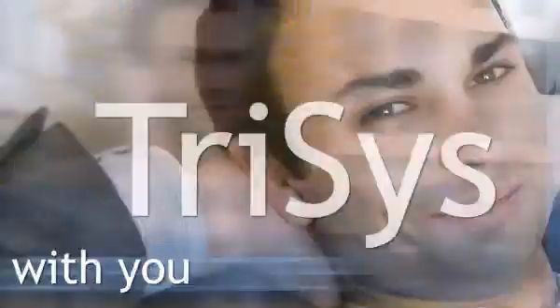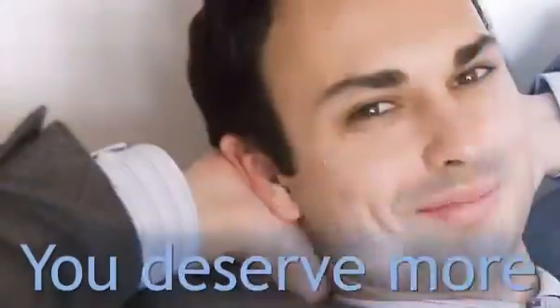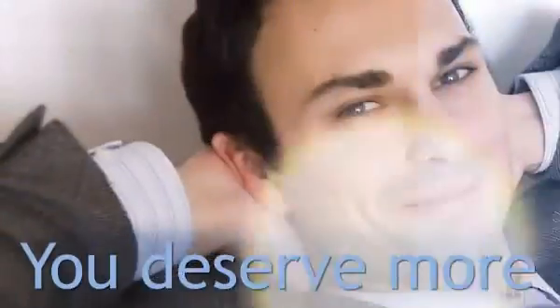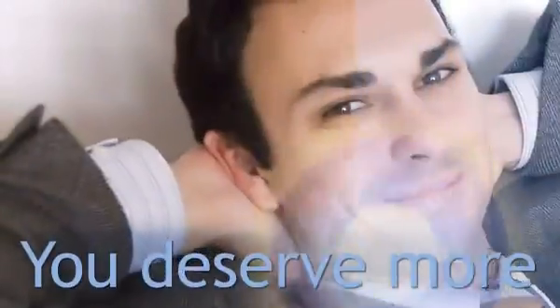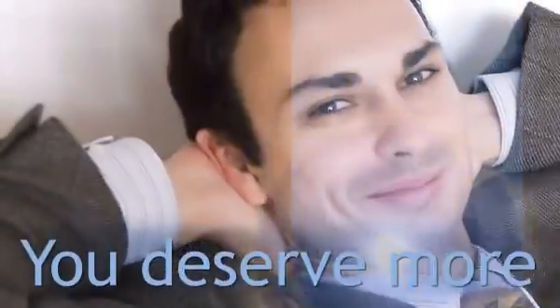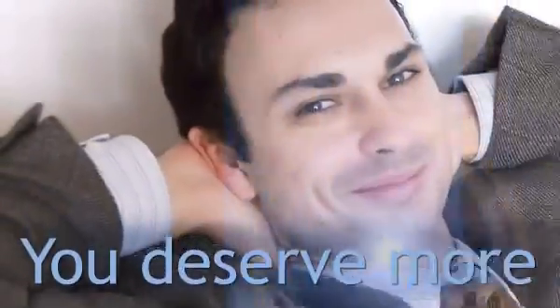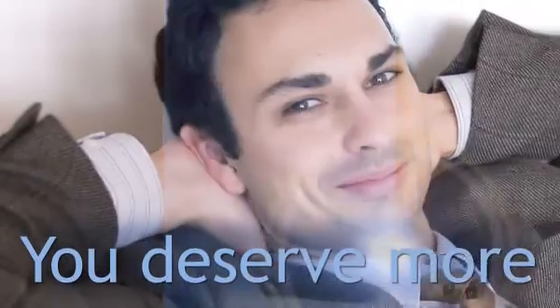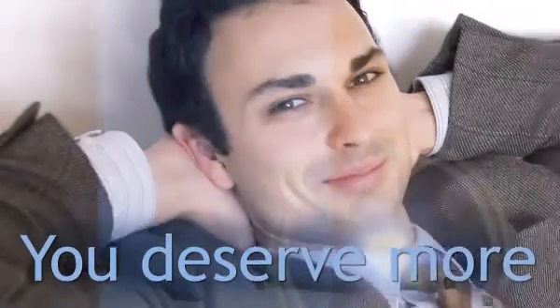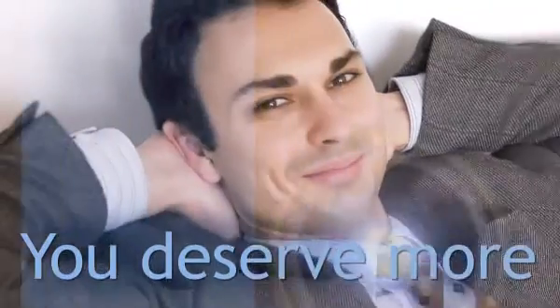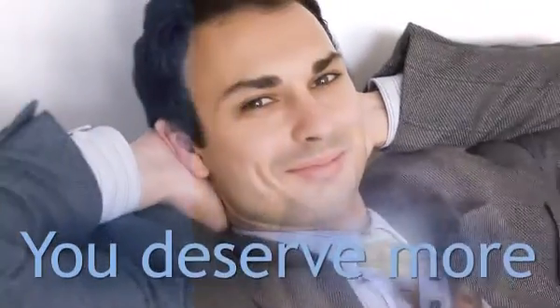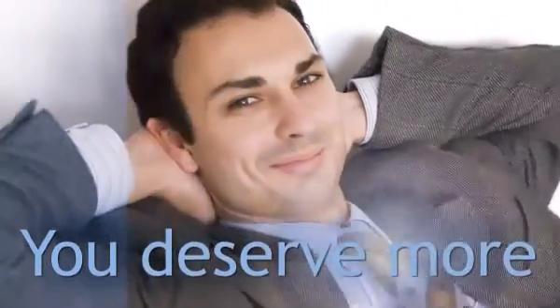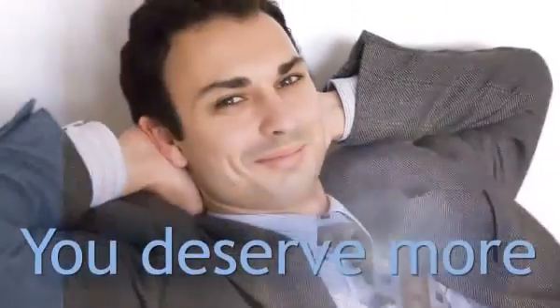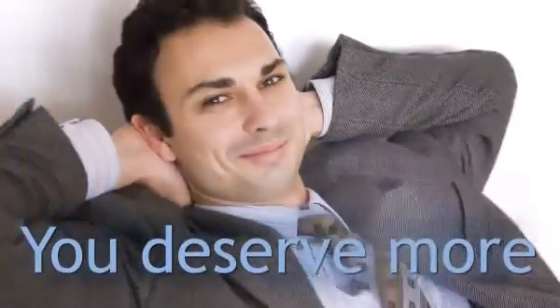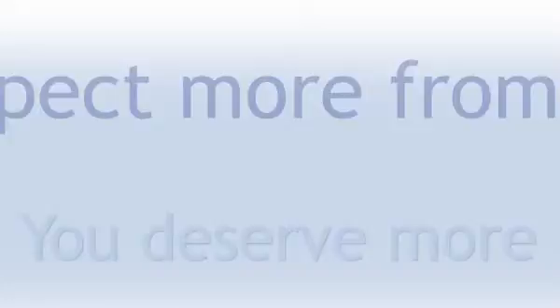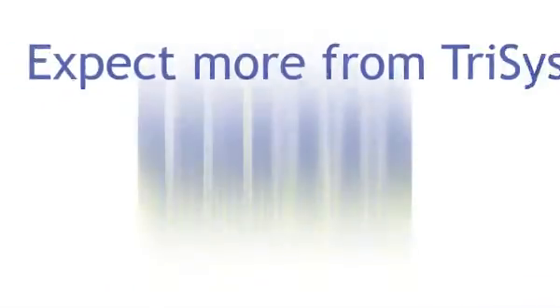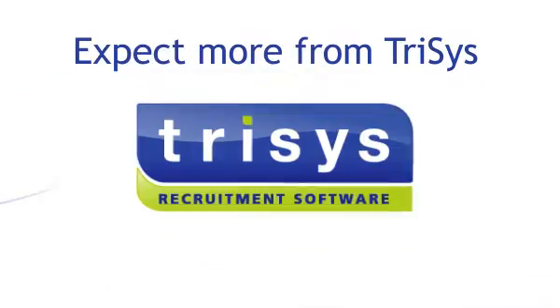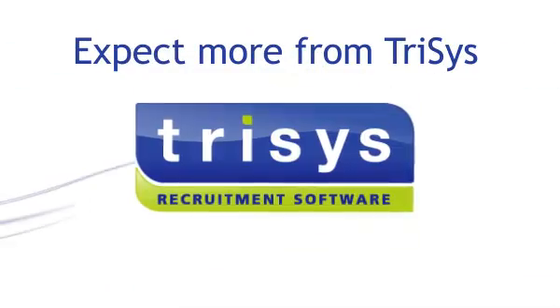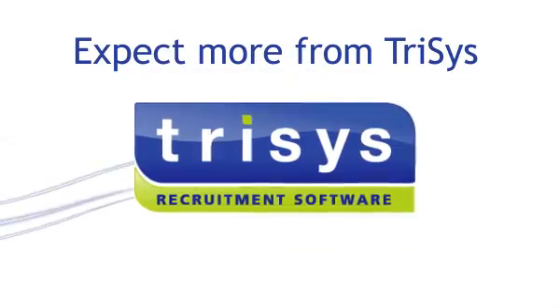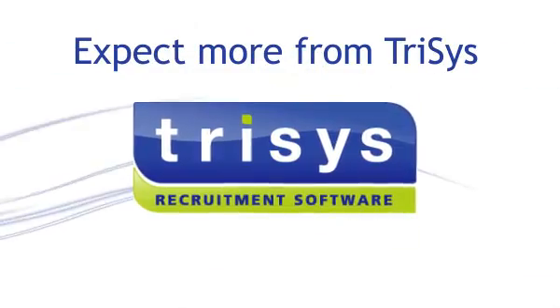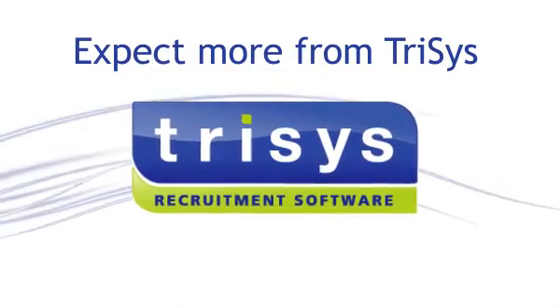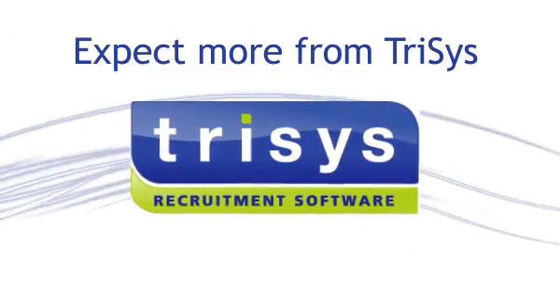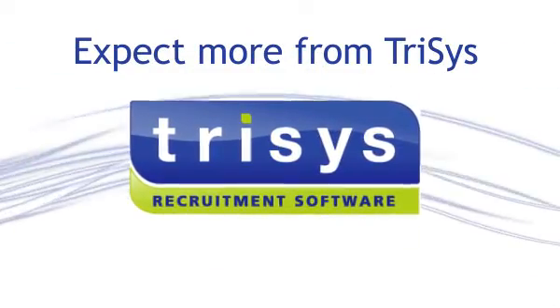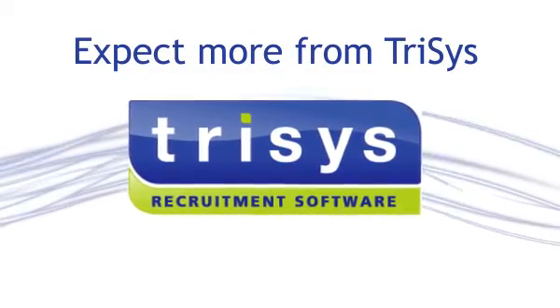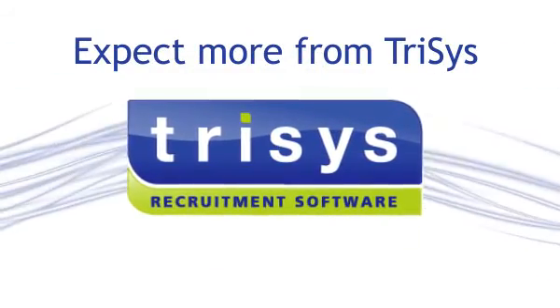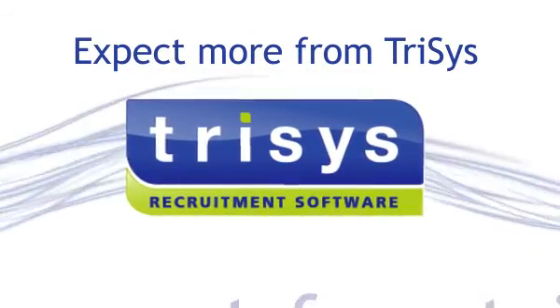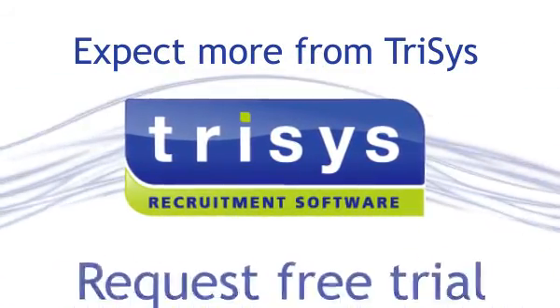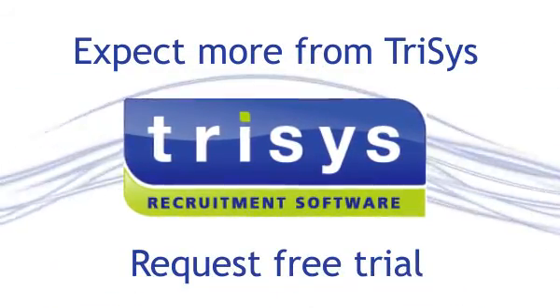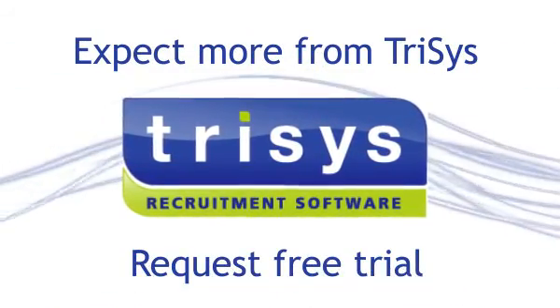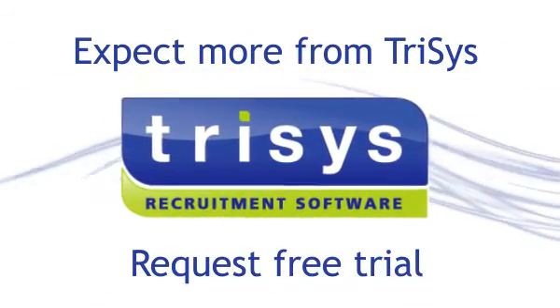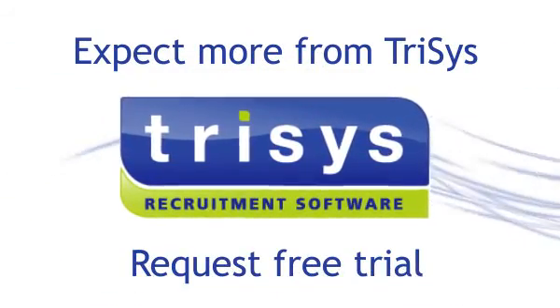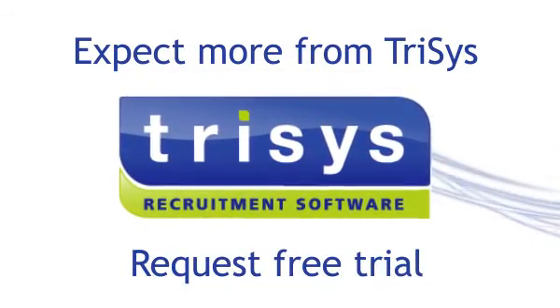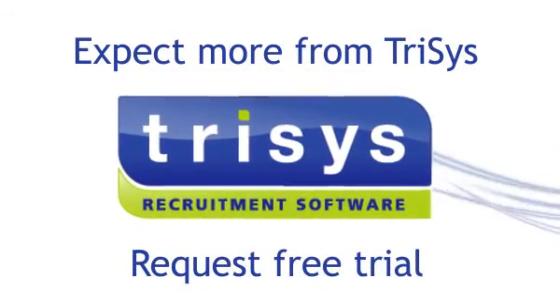You deserve more from your recruitment software. You can expect more from Trisys. Request a free trial today.